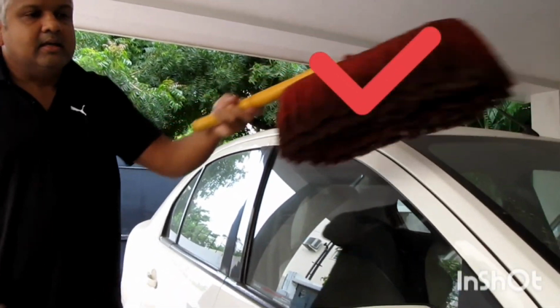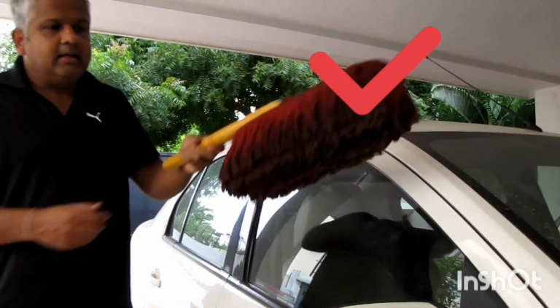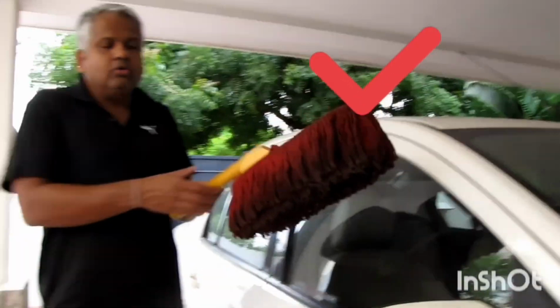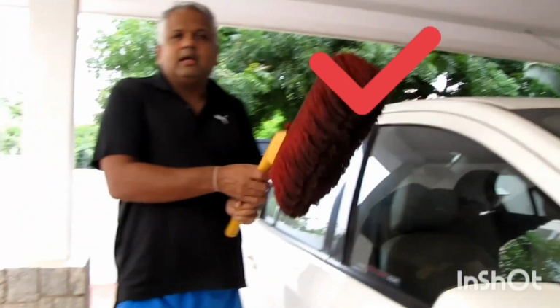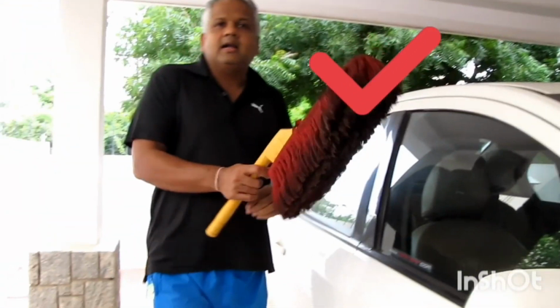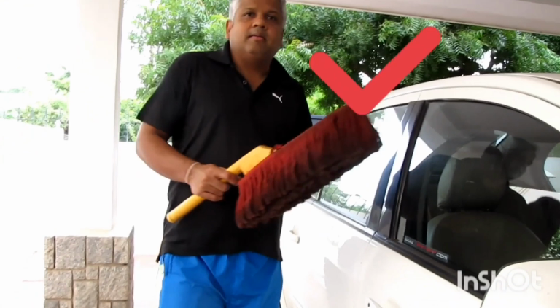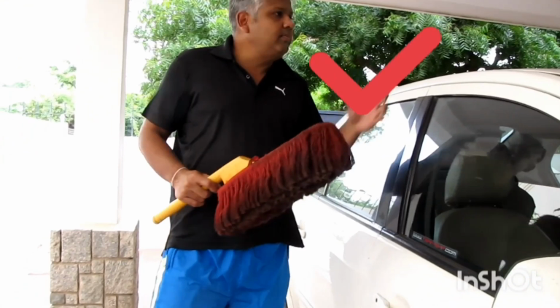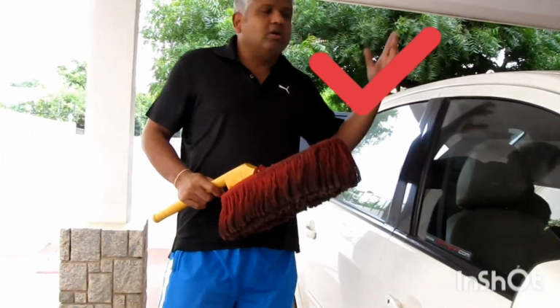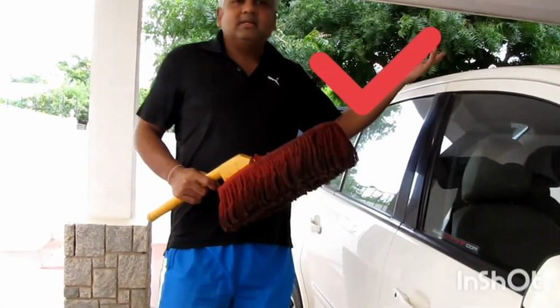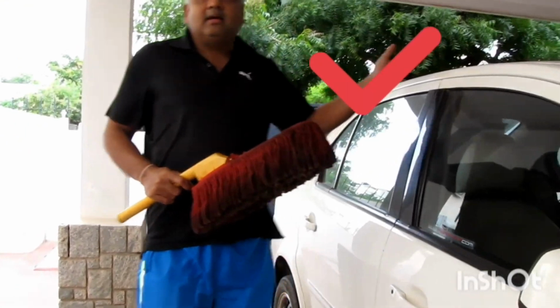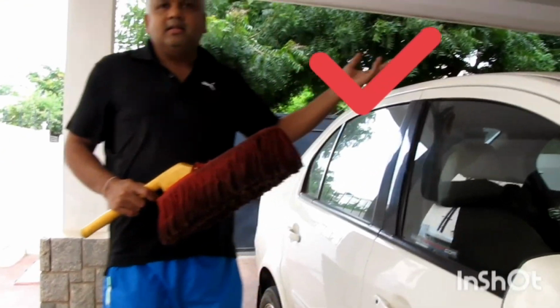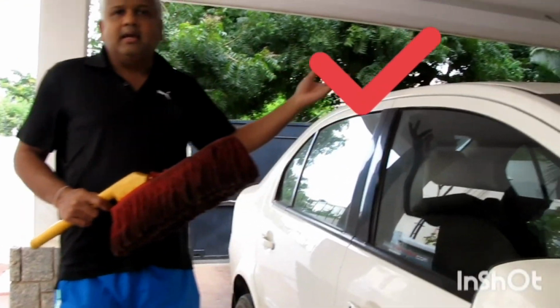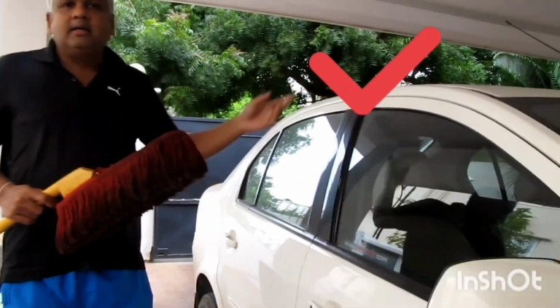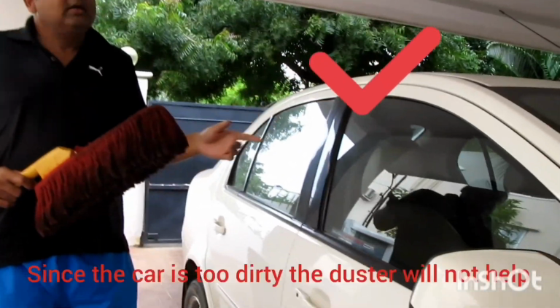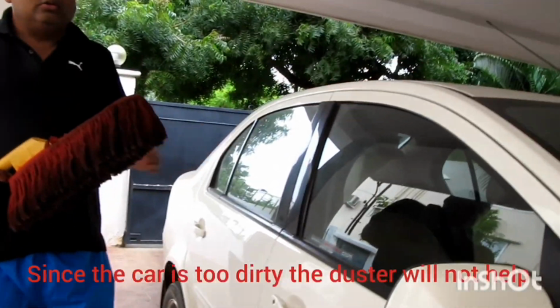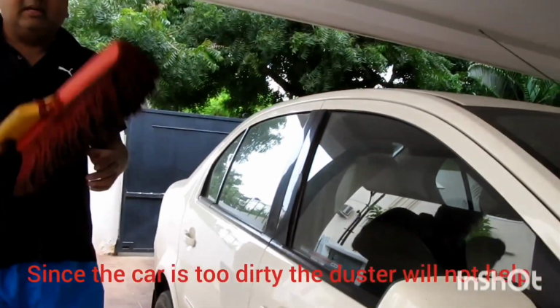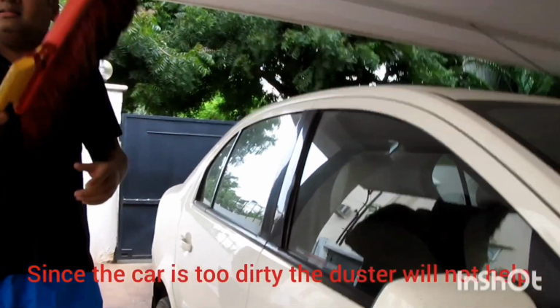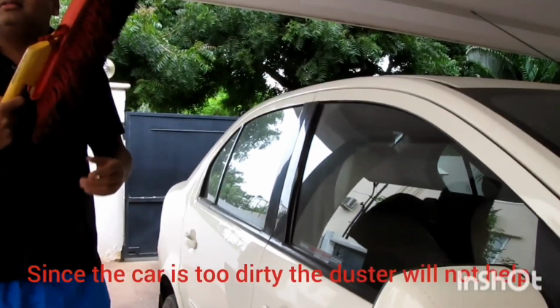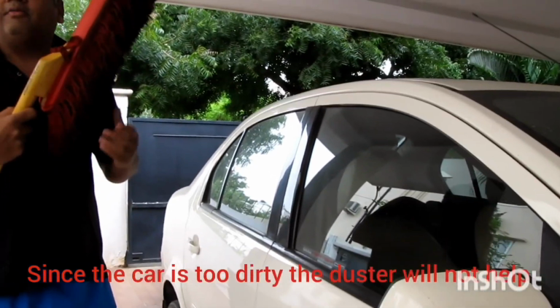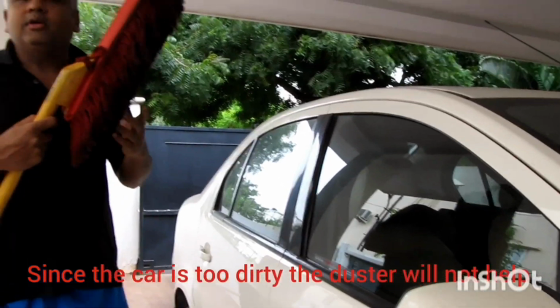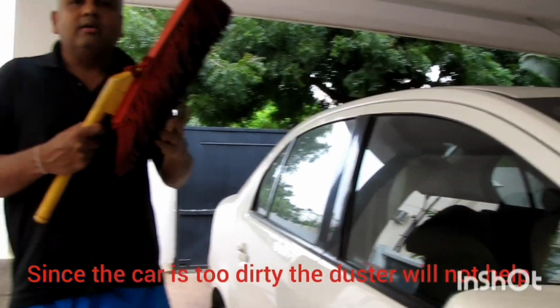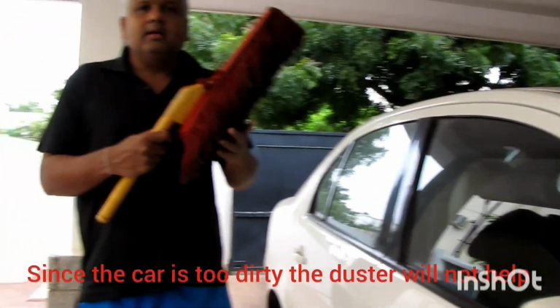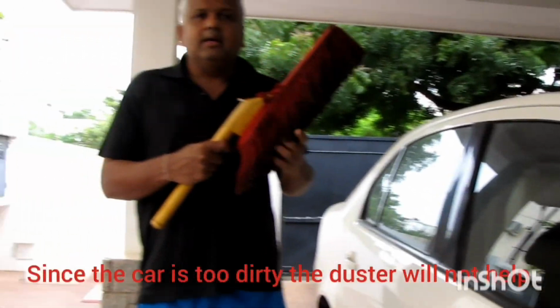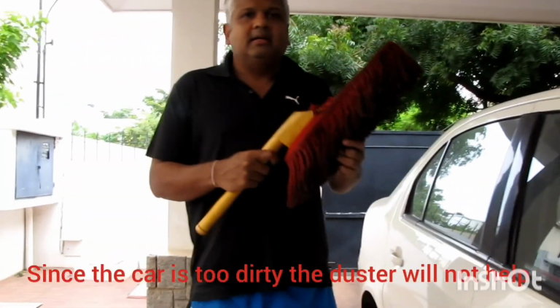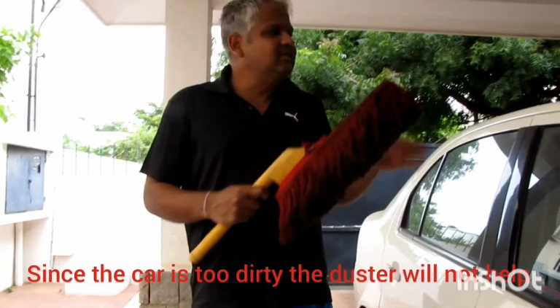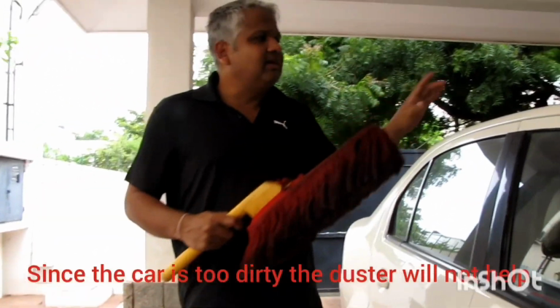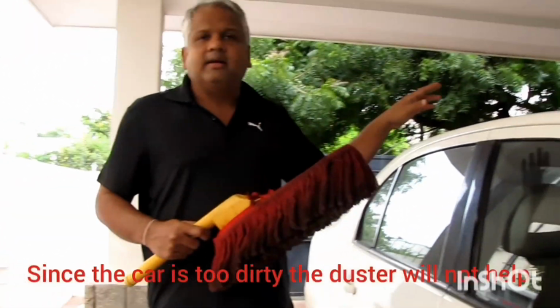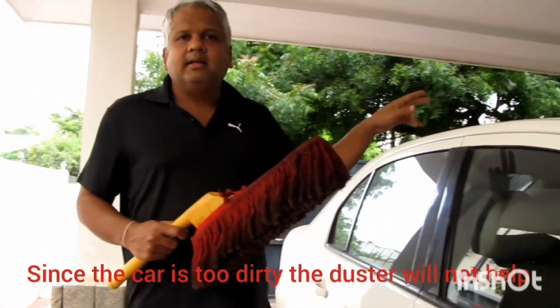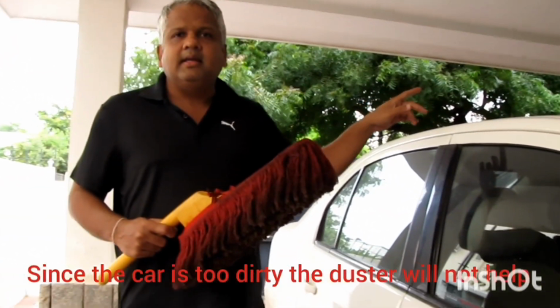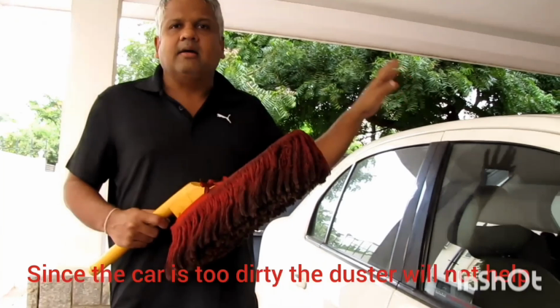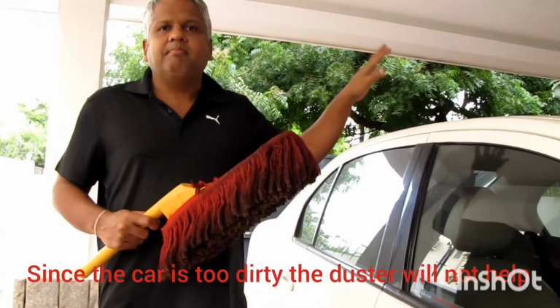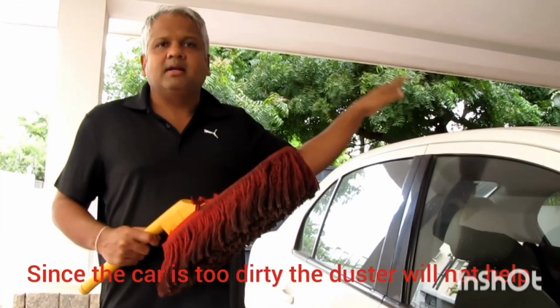But since the car is very expensive, just dry dusting is not going to fully clean it. We need to clean it properly with water.